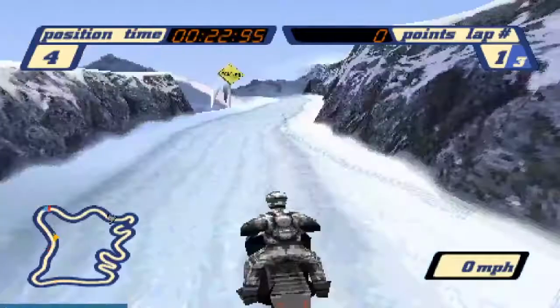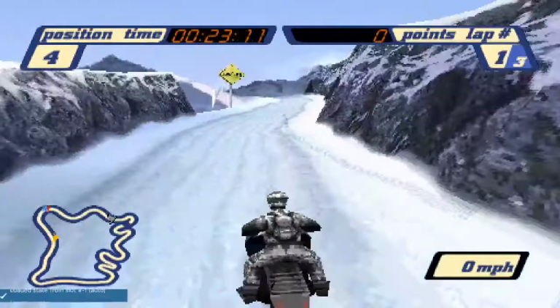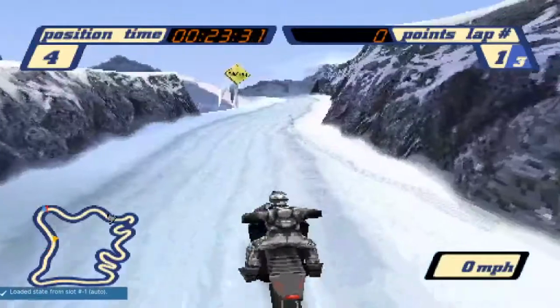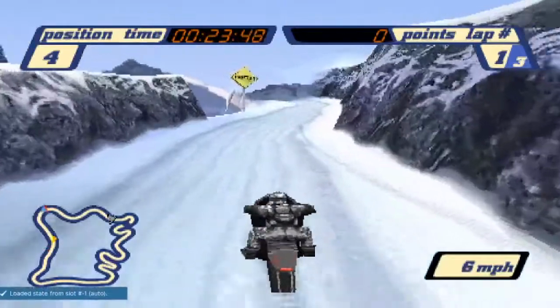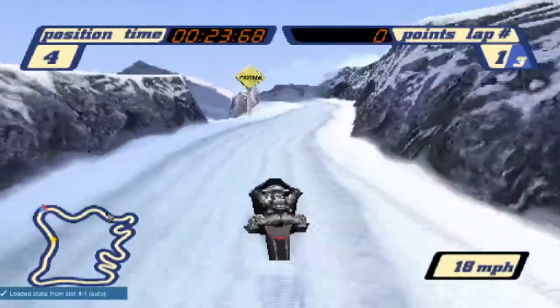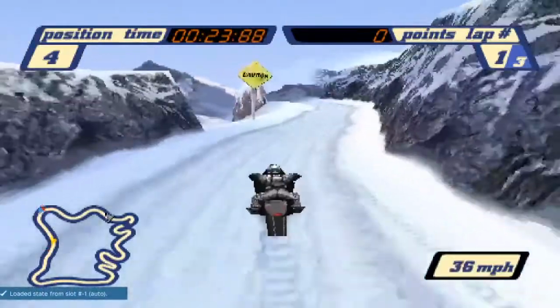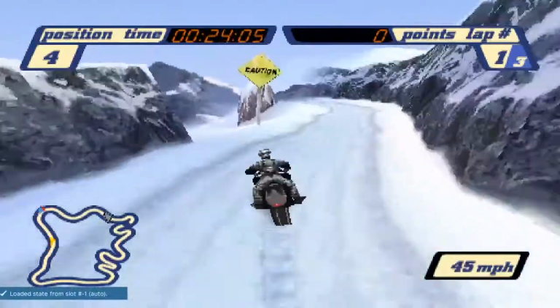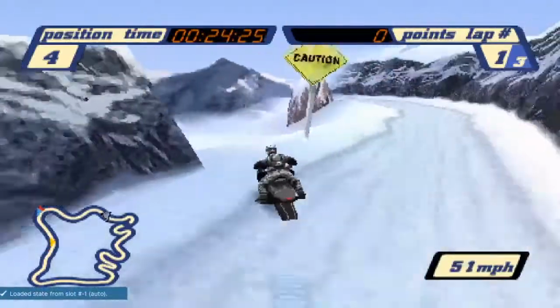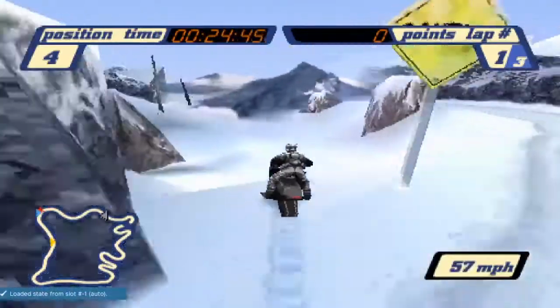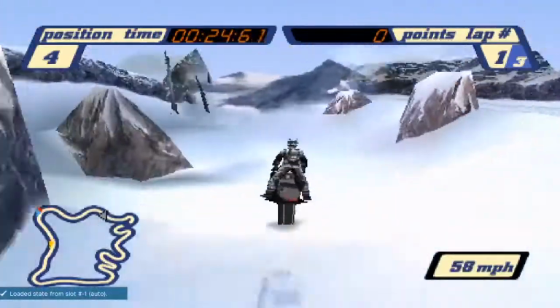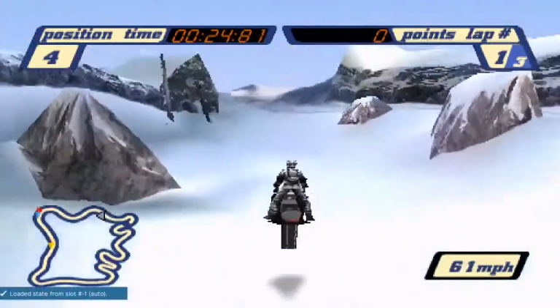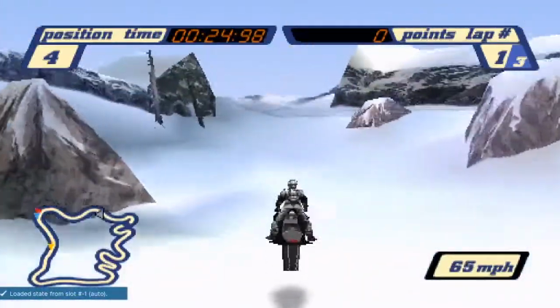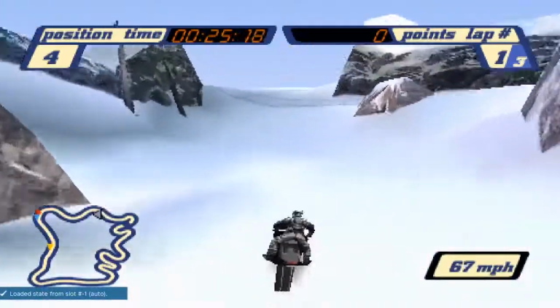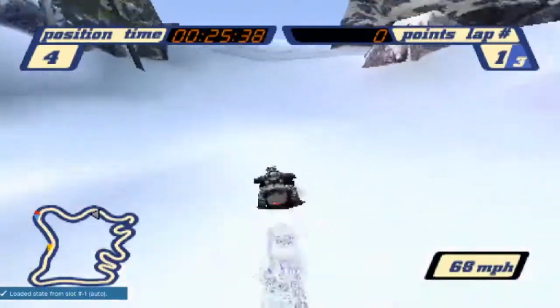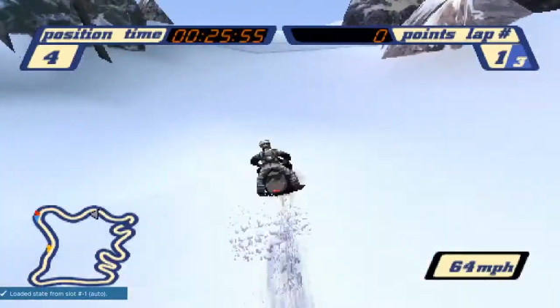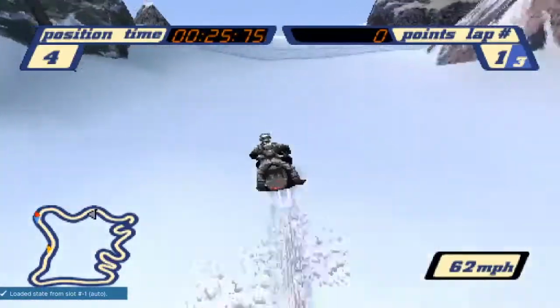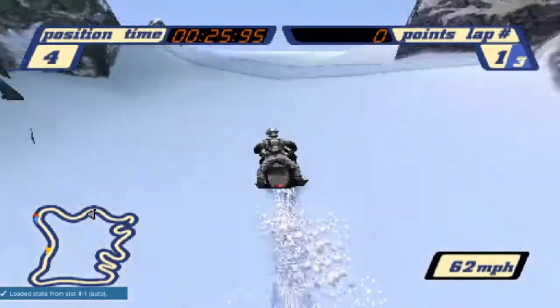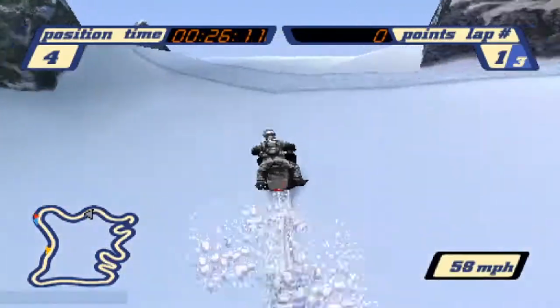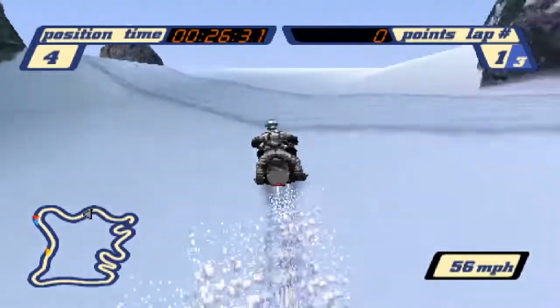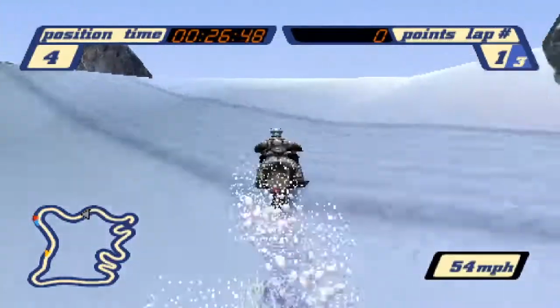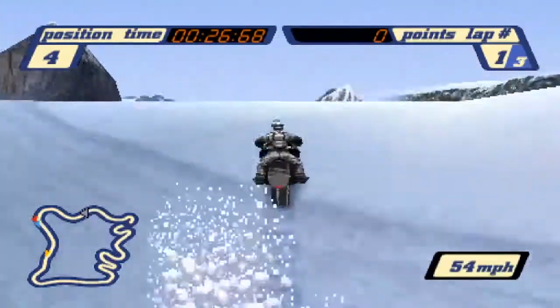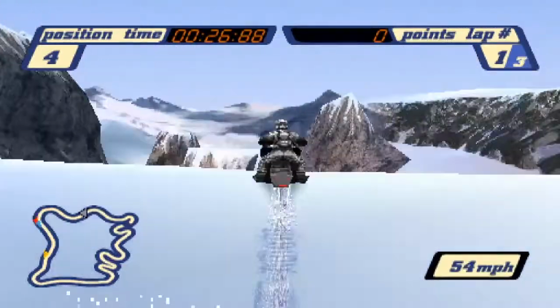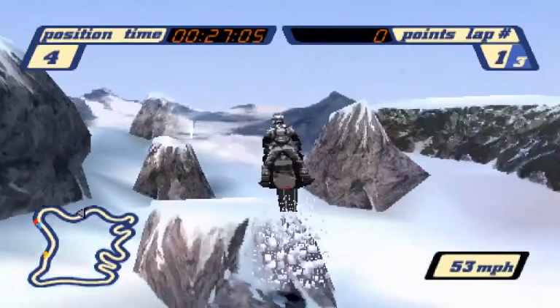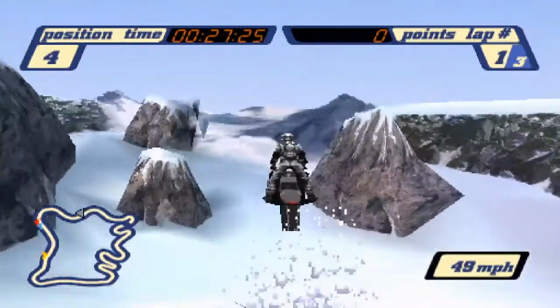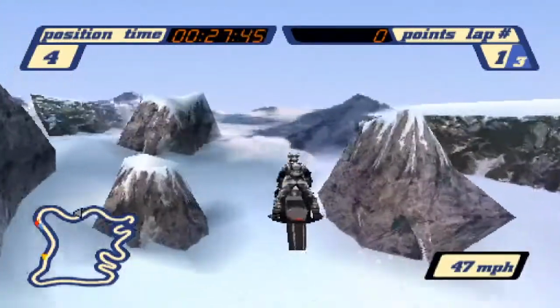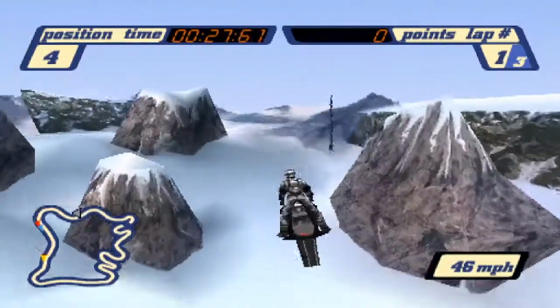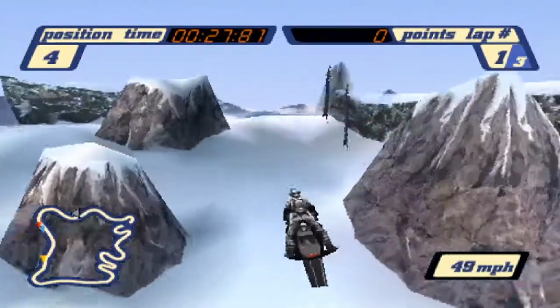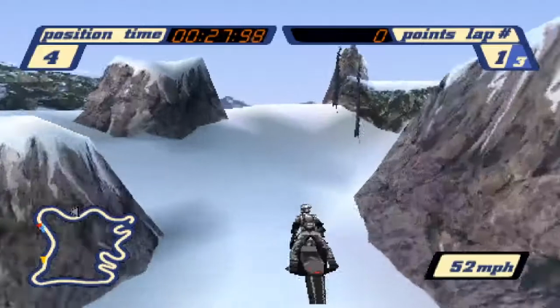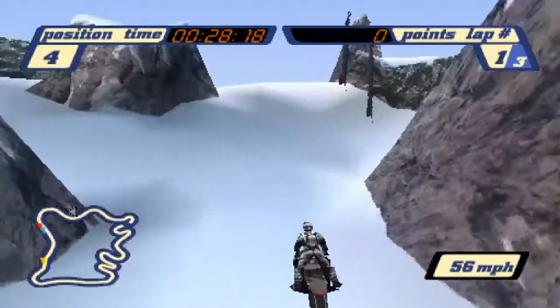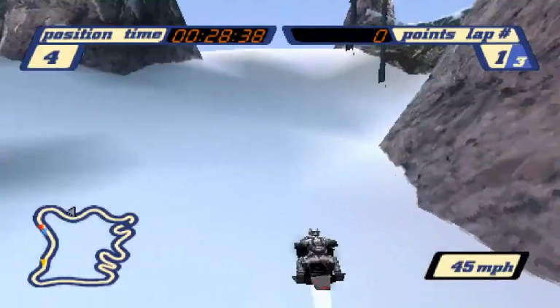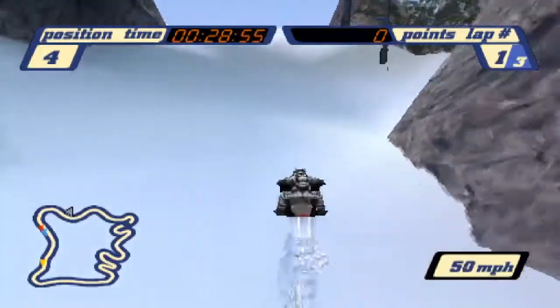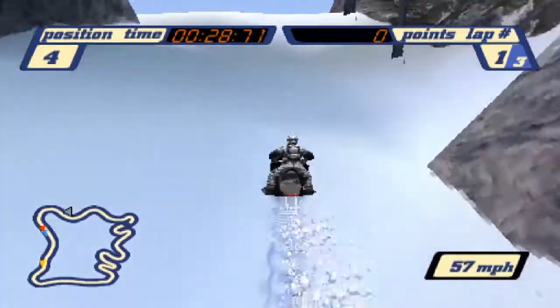What's up Sledheads, Guard here. Today's video is going to be covering snaking and submarining in Sledstorm.